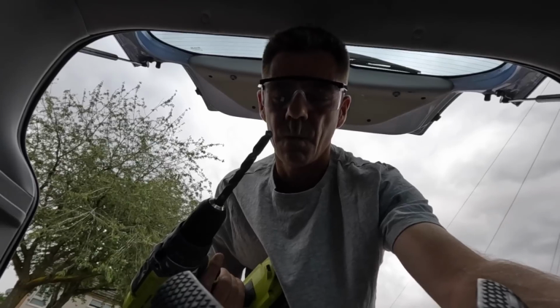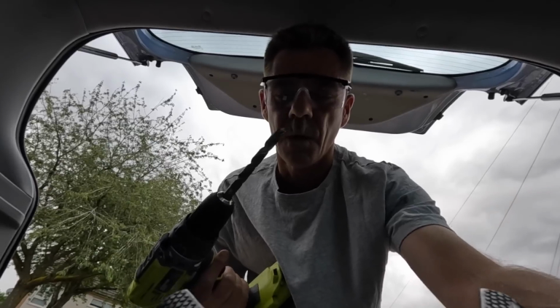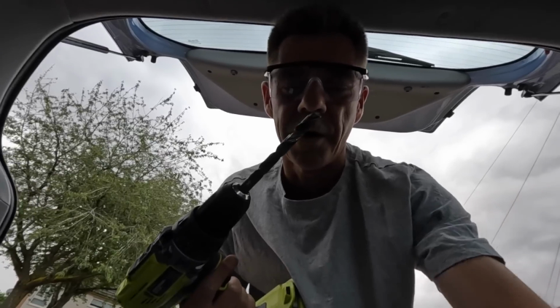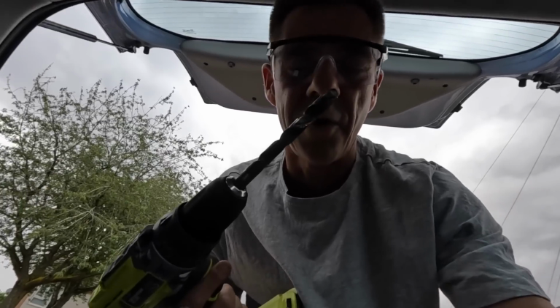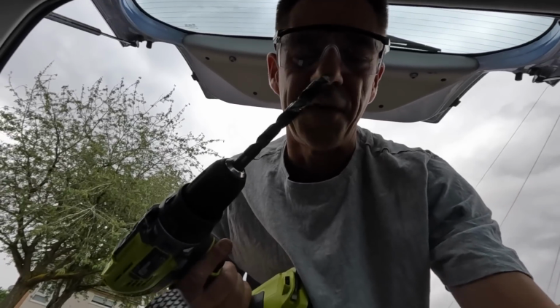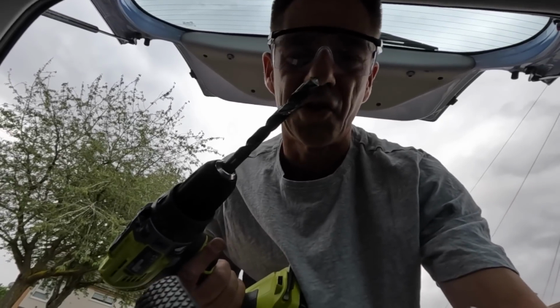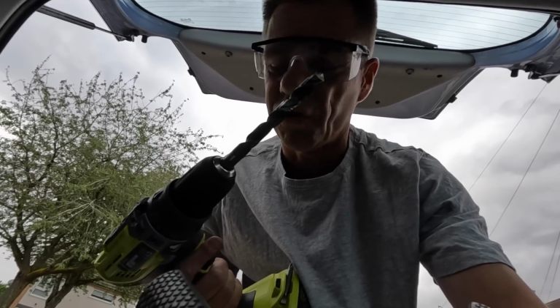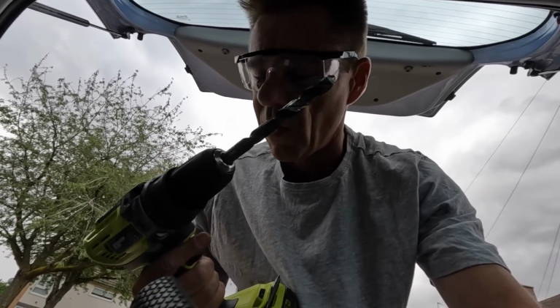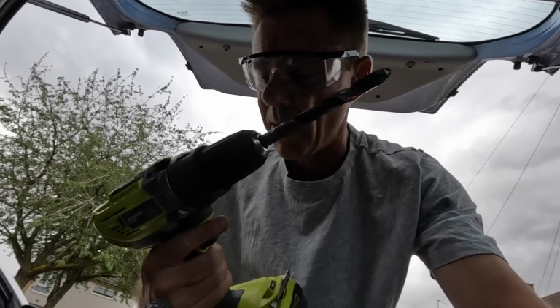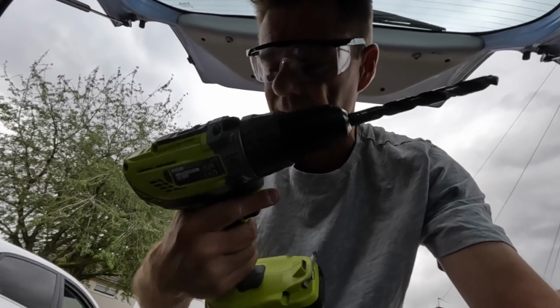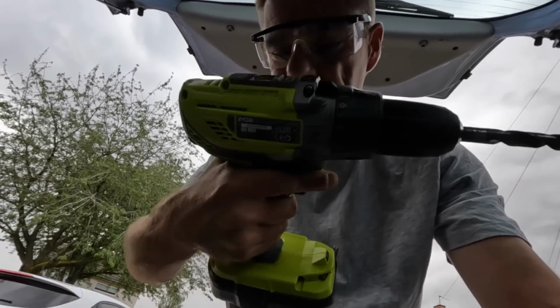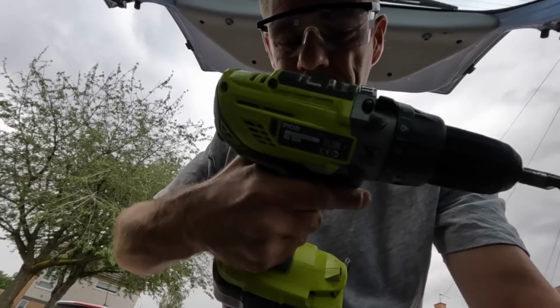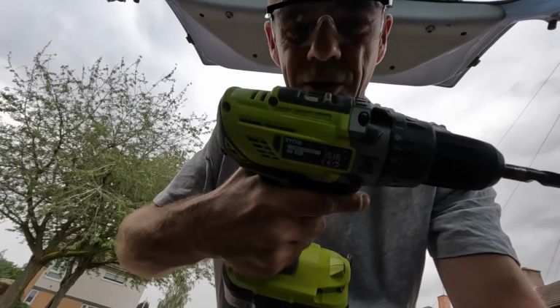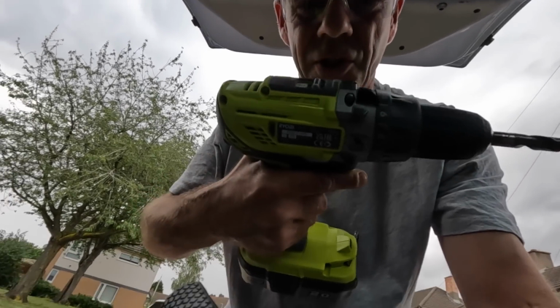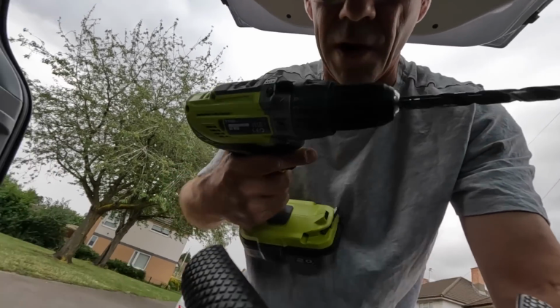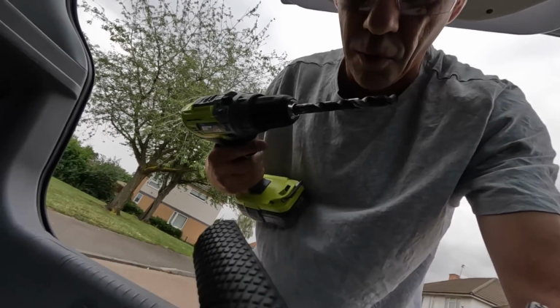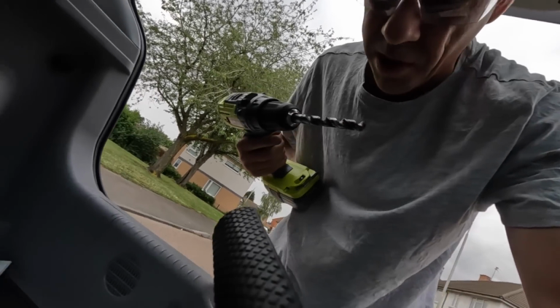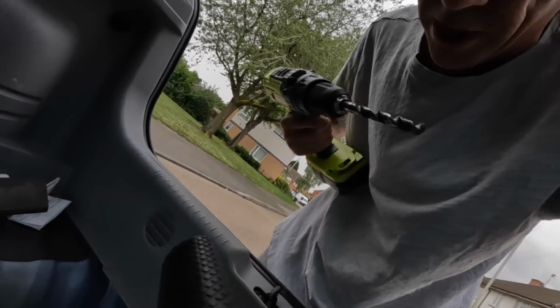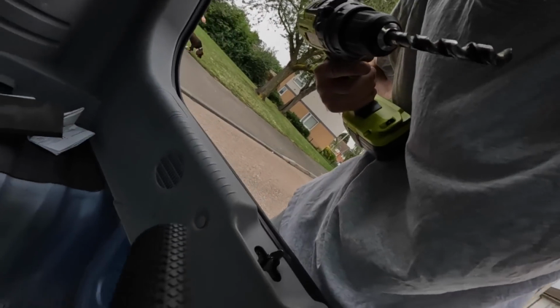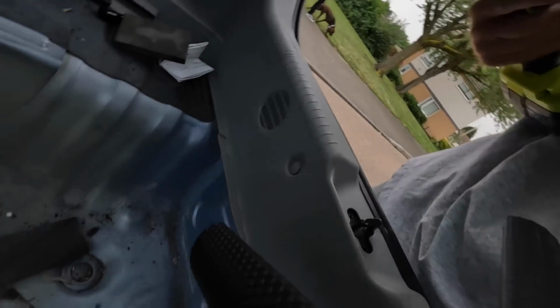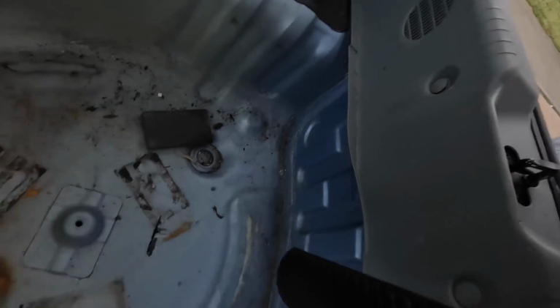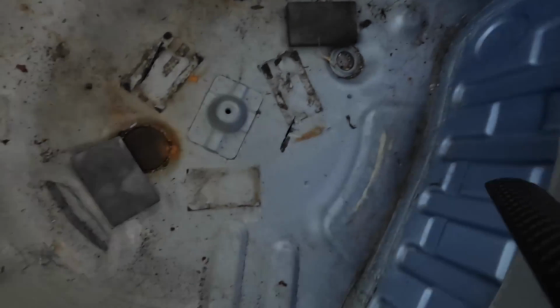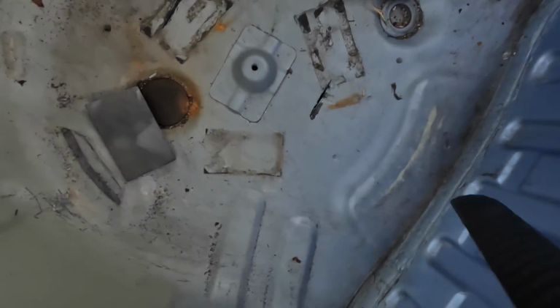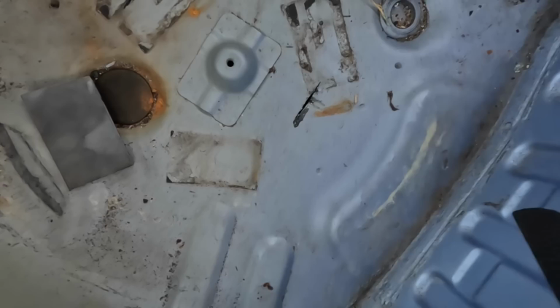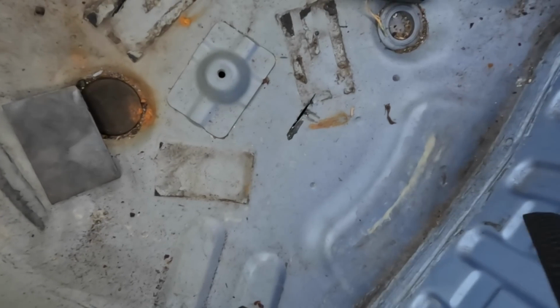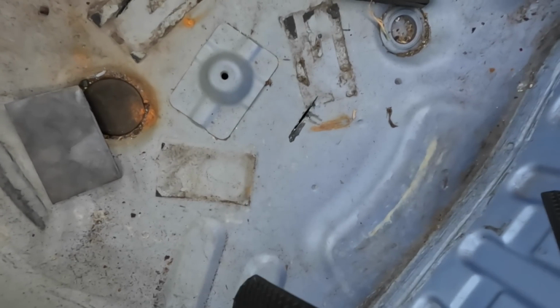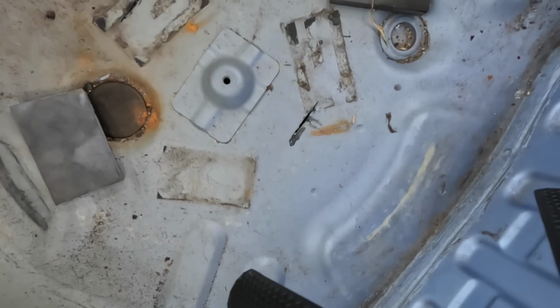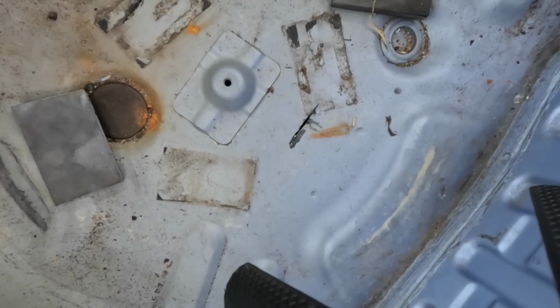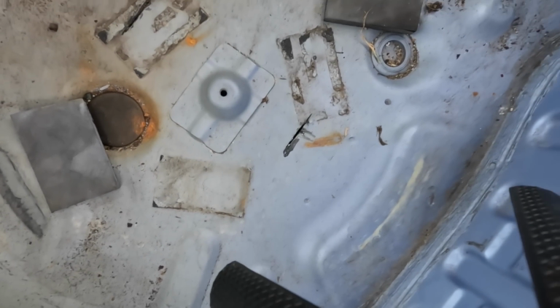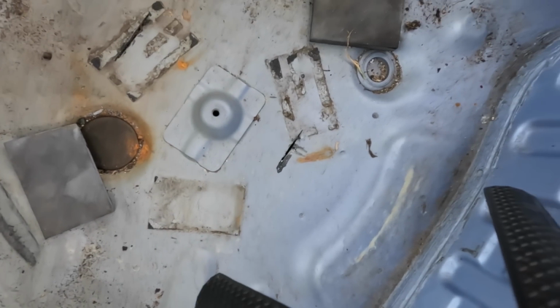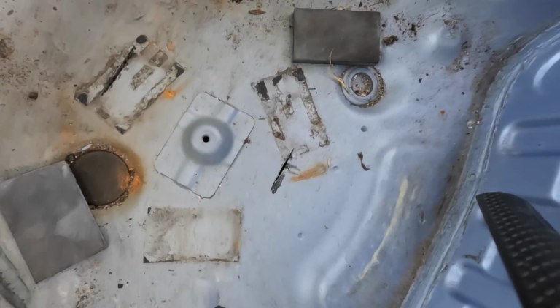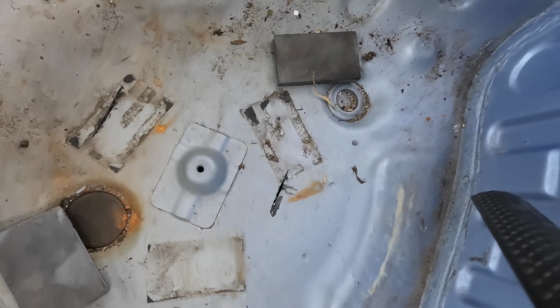The only problem is which drill do I use? I think this one. Well, I don't know if it's the drill bit or the drill, but that's not going through.